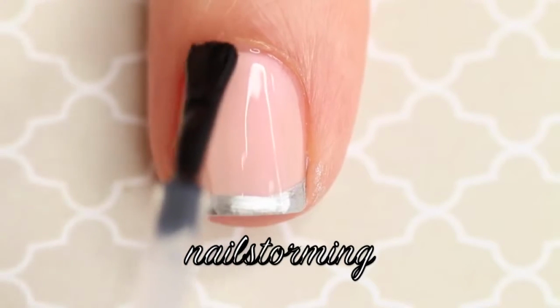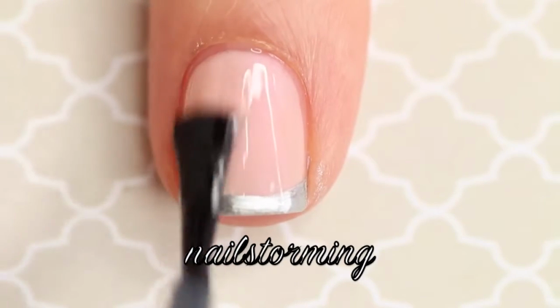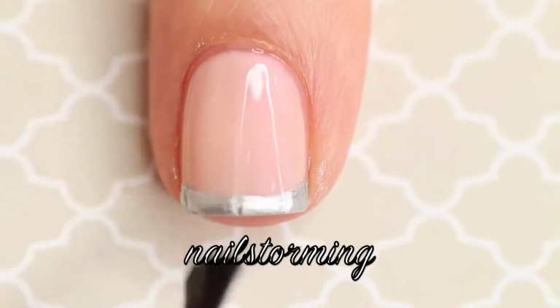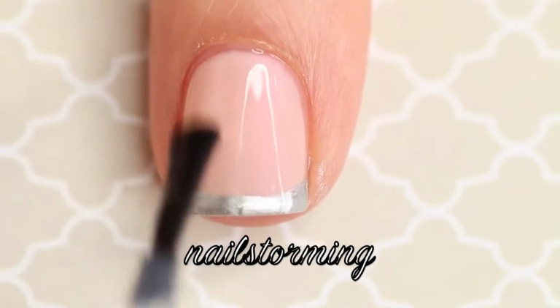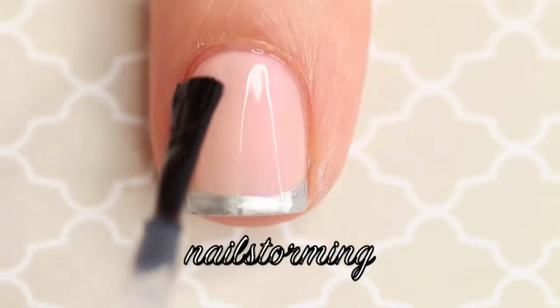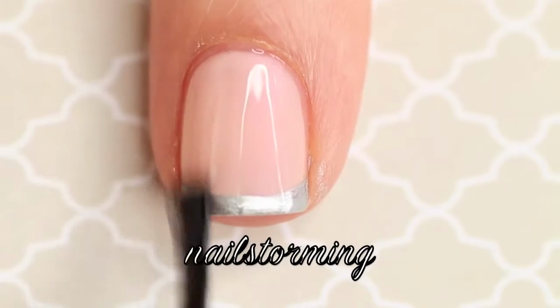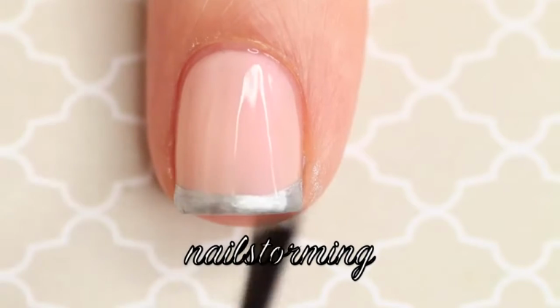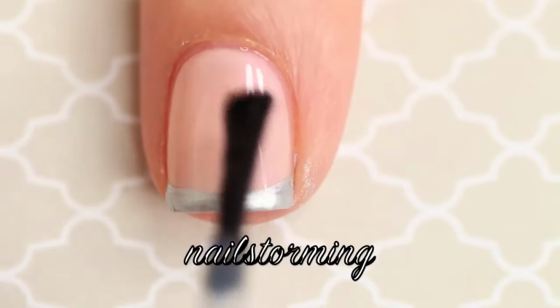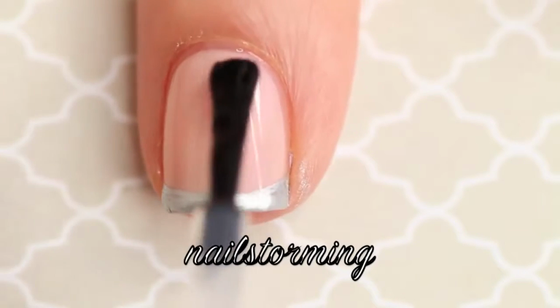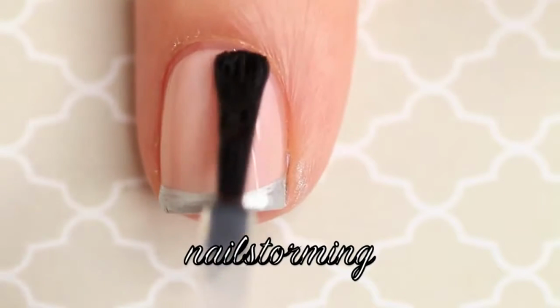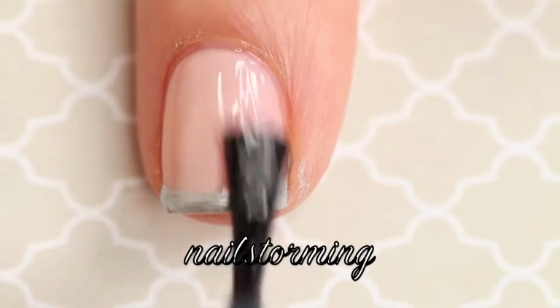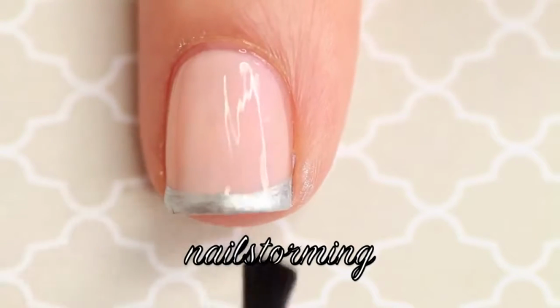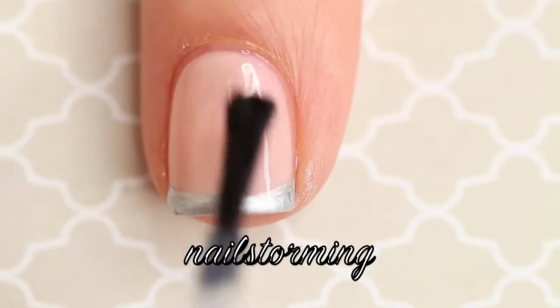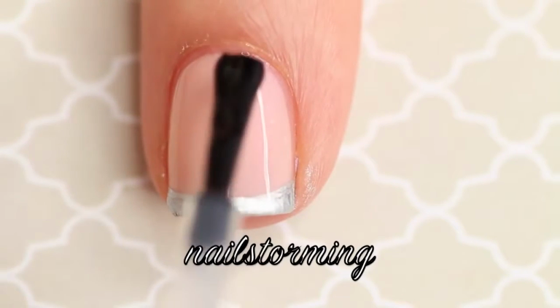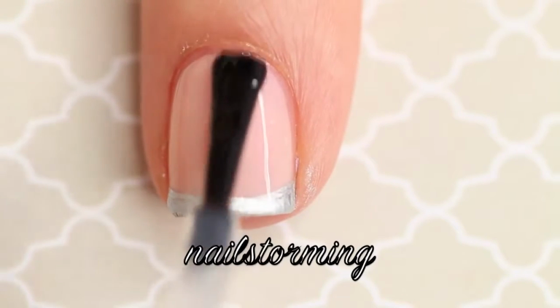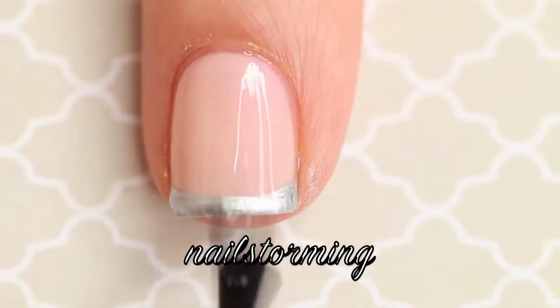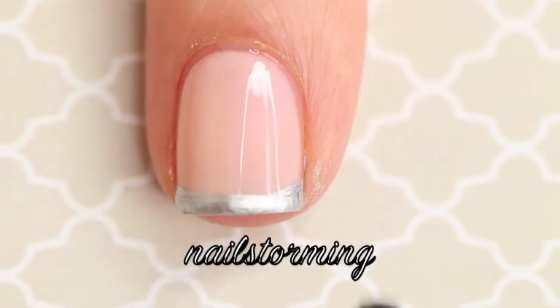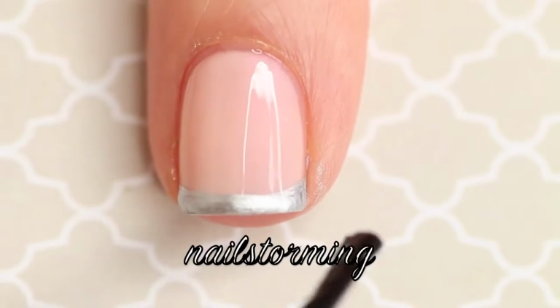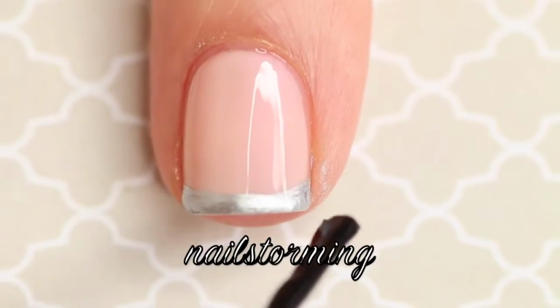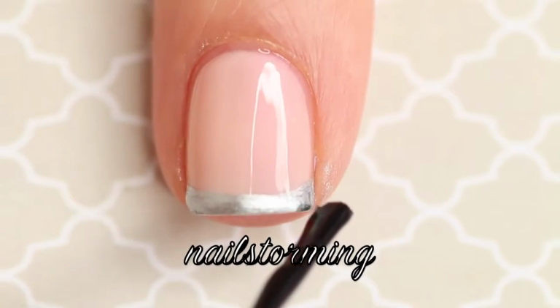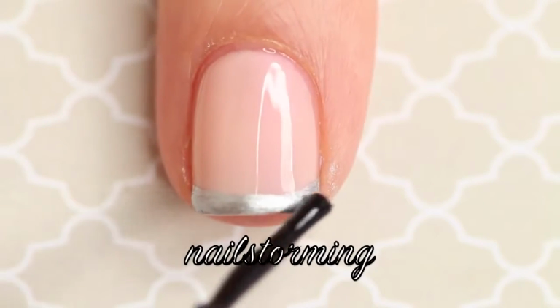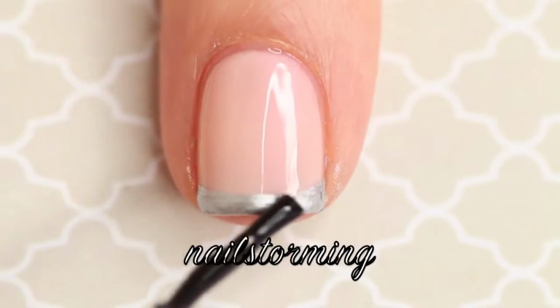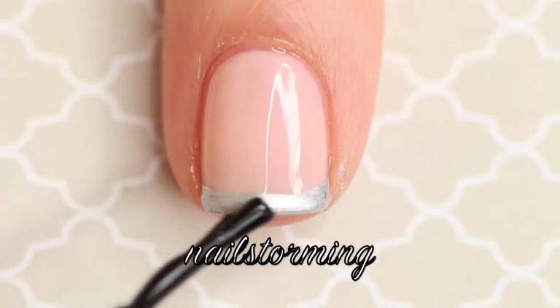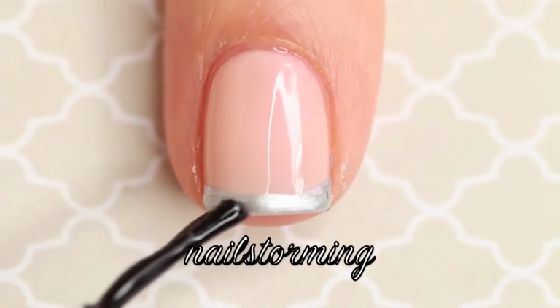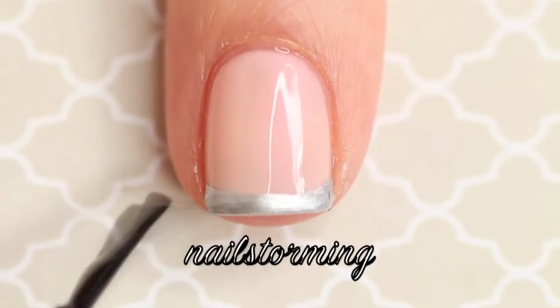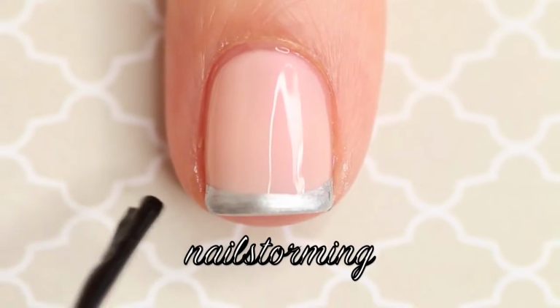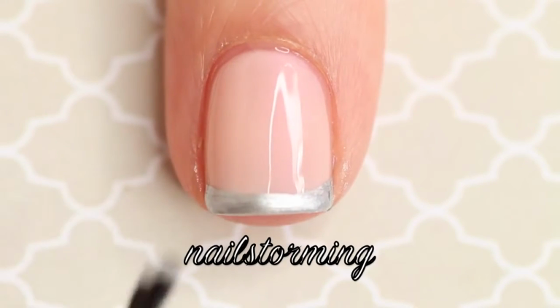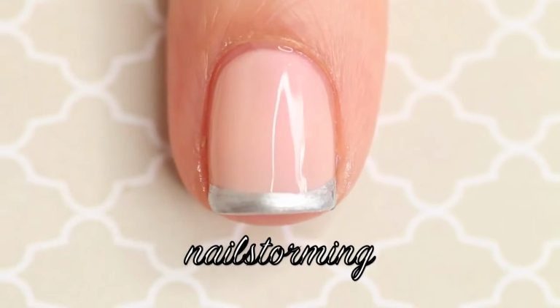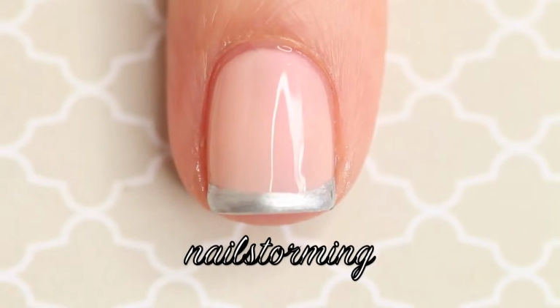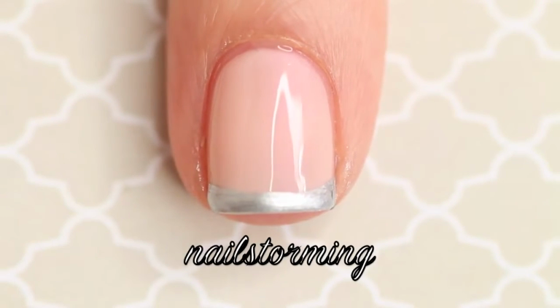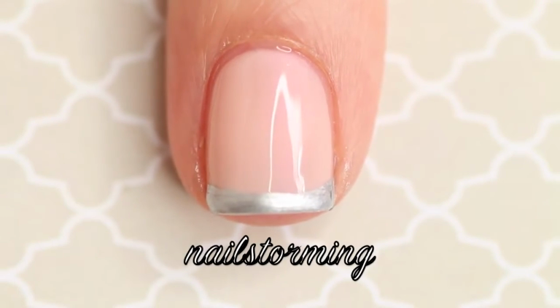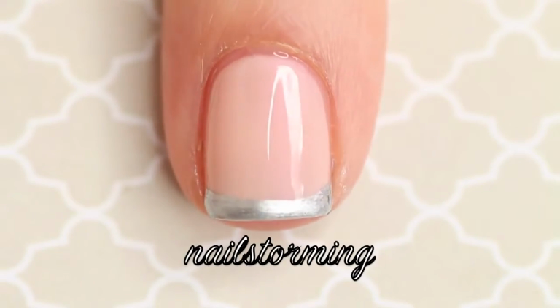As always, wait a few minutes for everything to dry and then seal in your design with topcoat. Here I'm using HK Girl by Glisten and Glow.